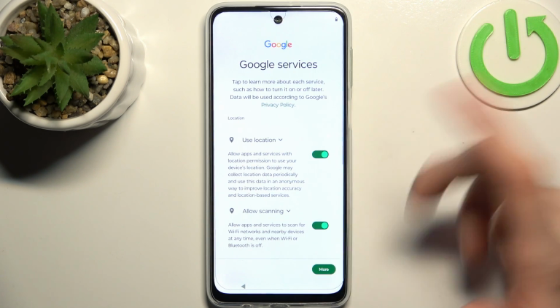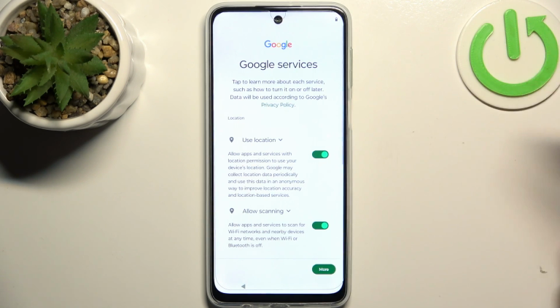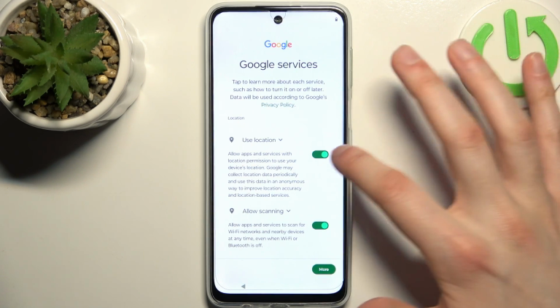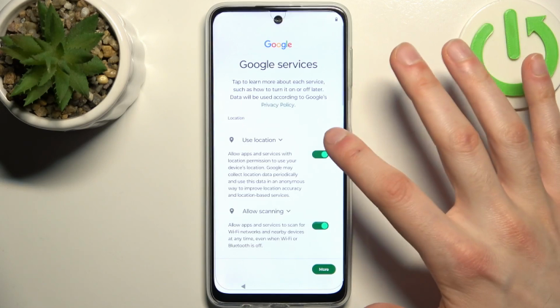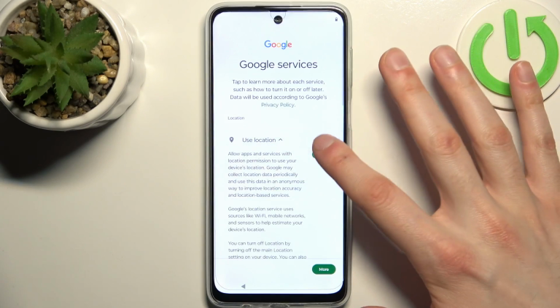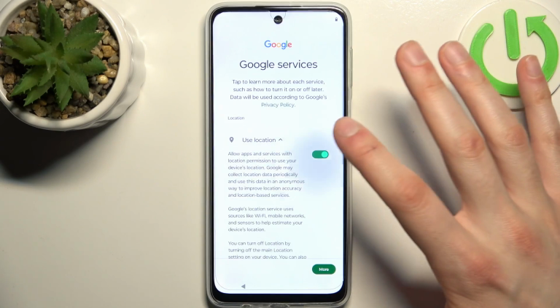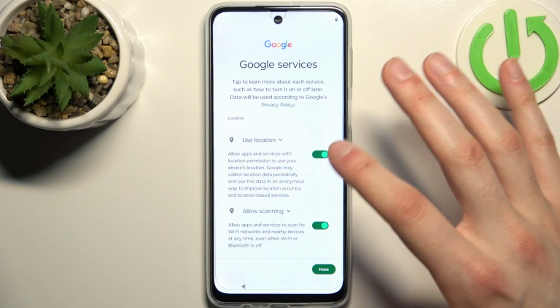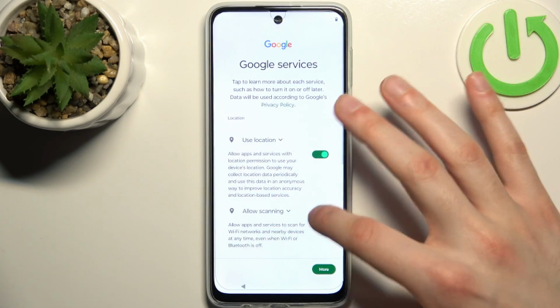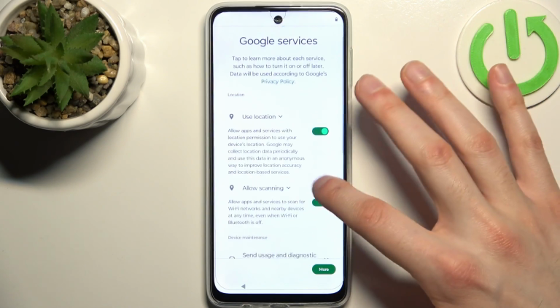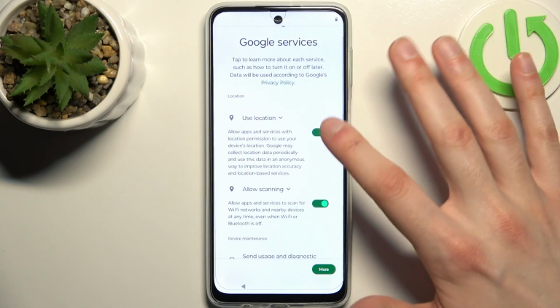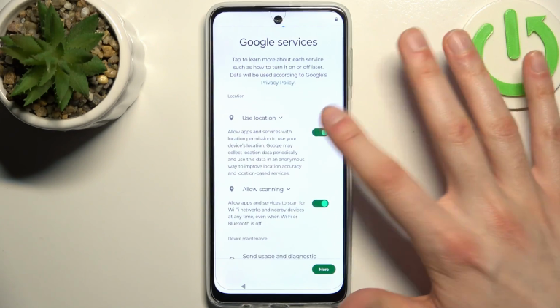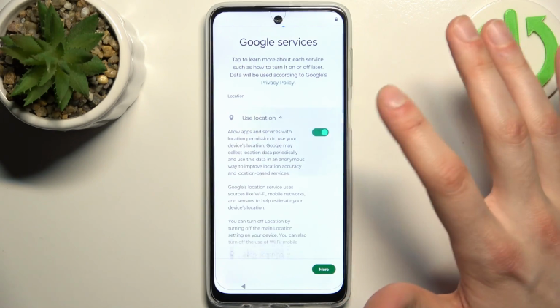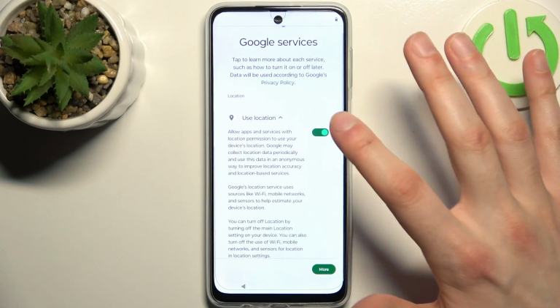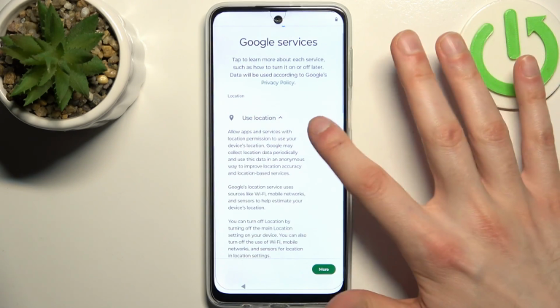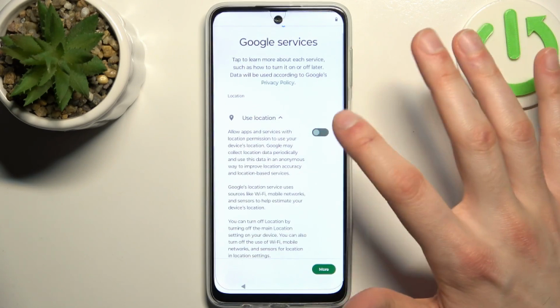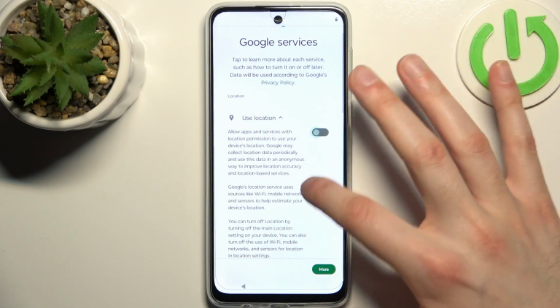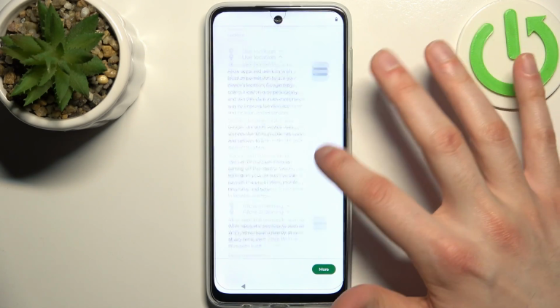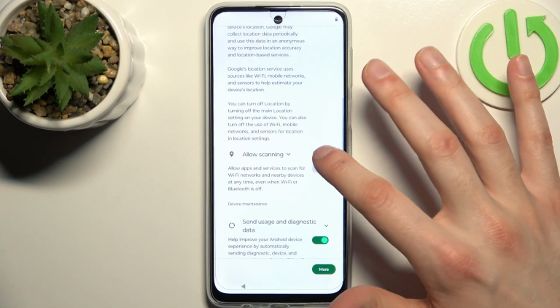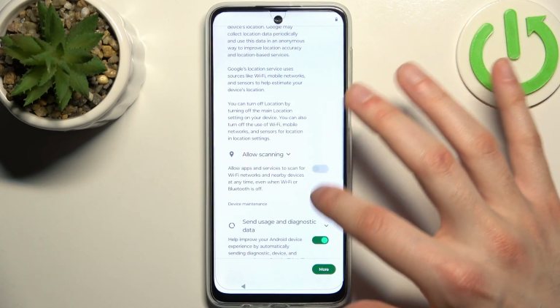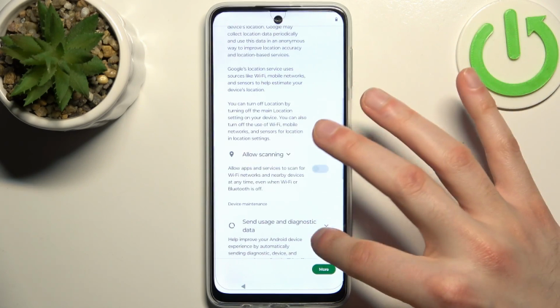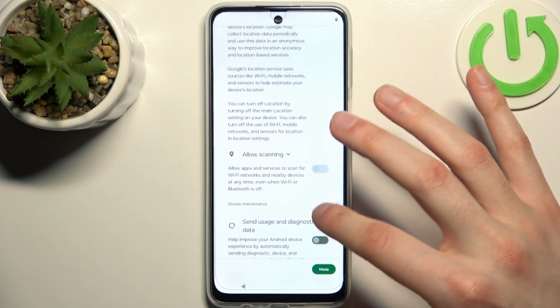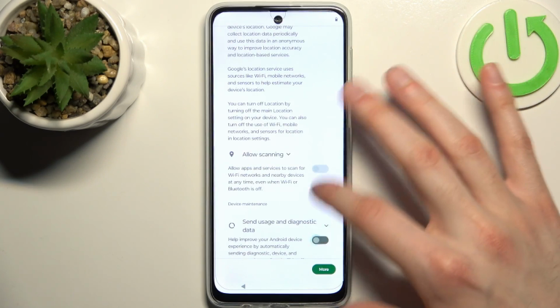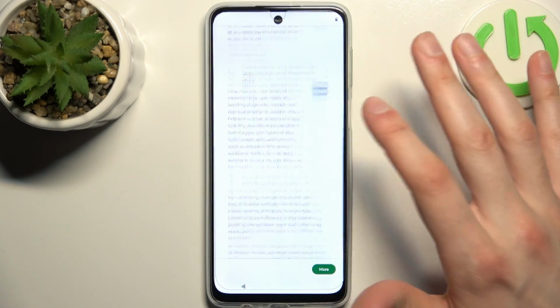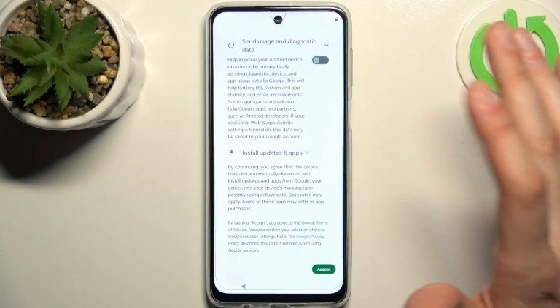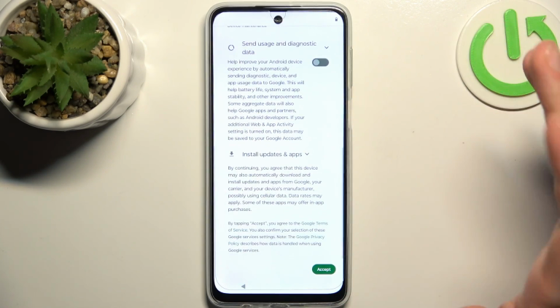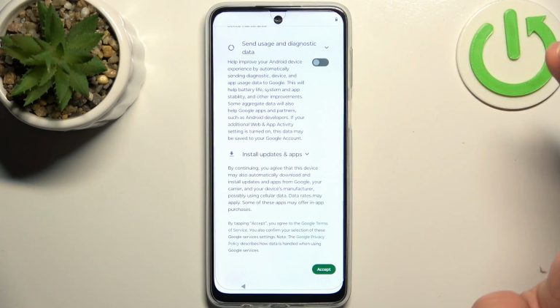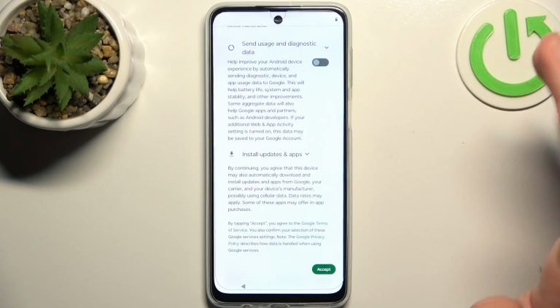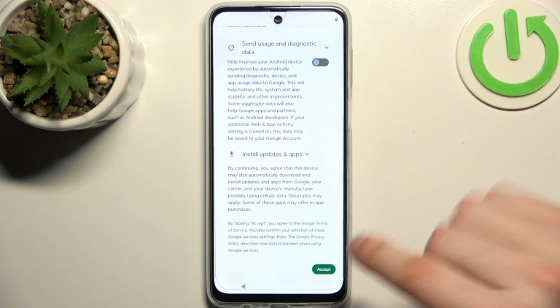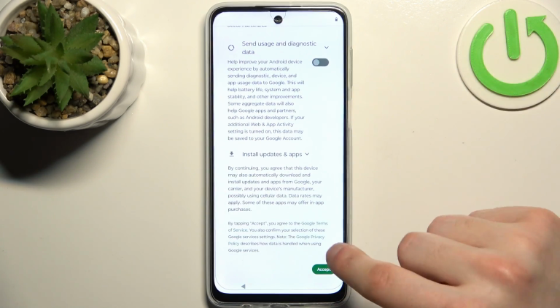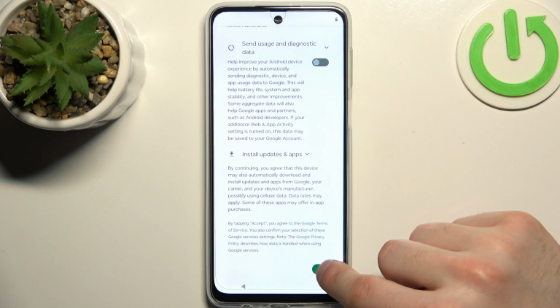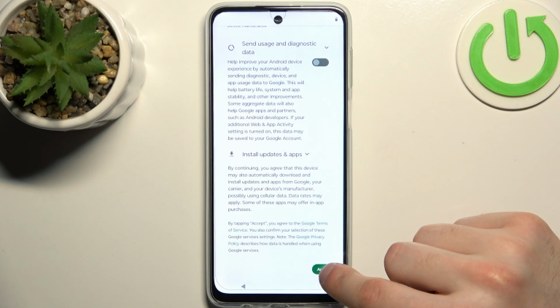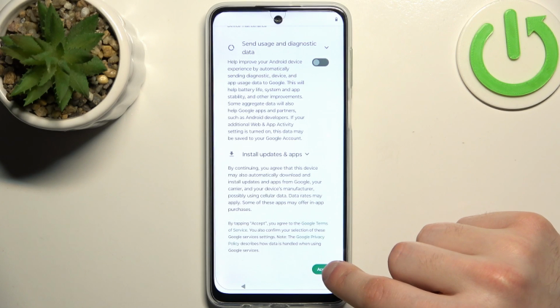Then you have the Google services, which you can turn off, but you can also just leave them be. Tap accept.